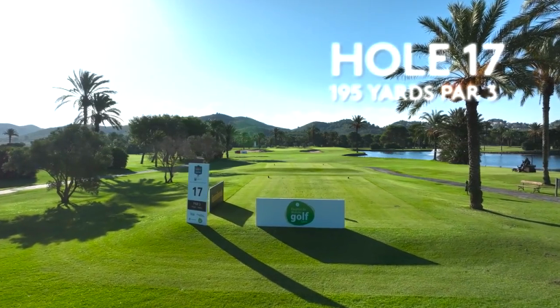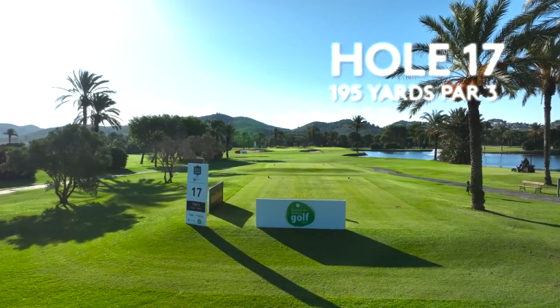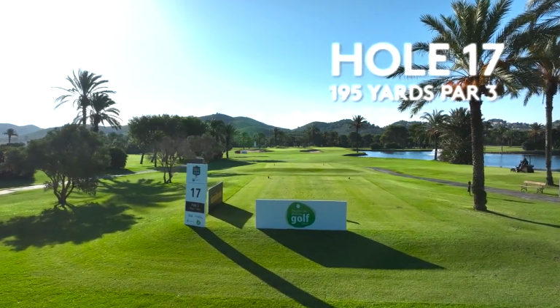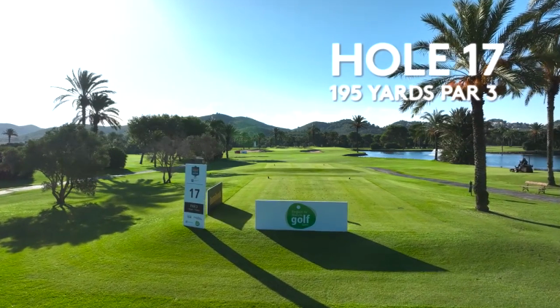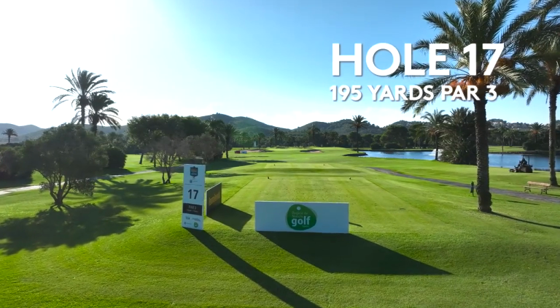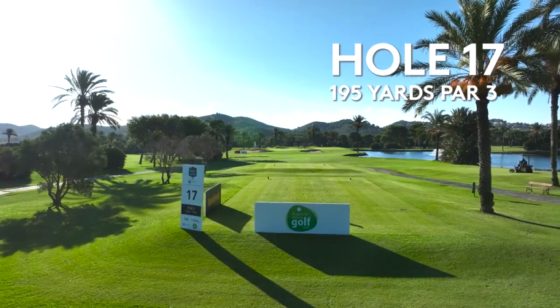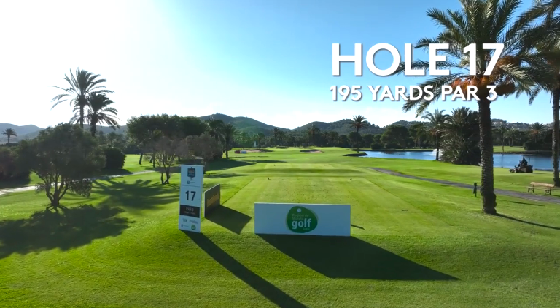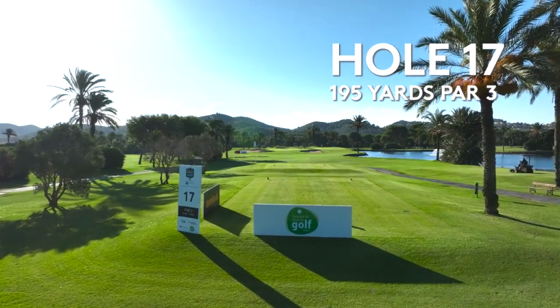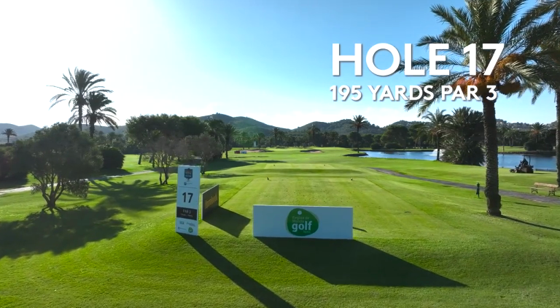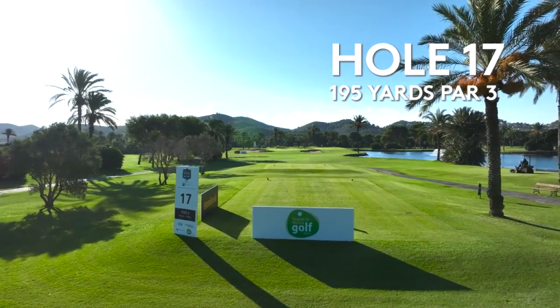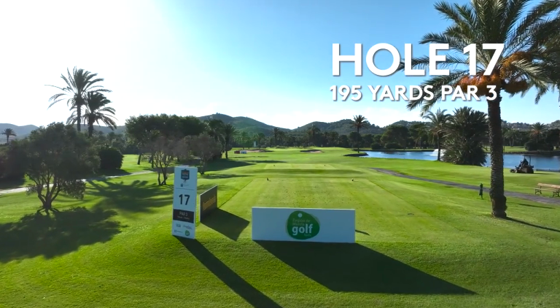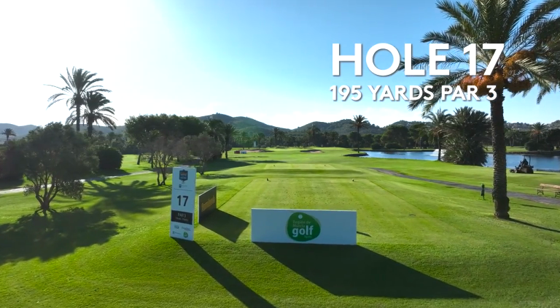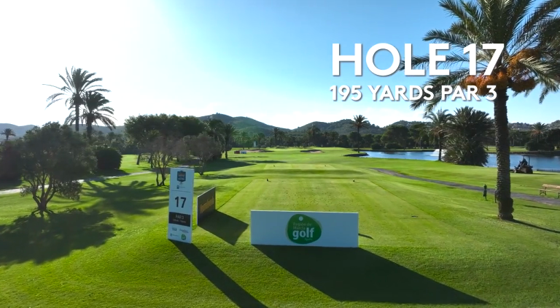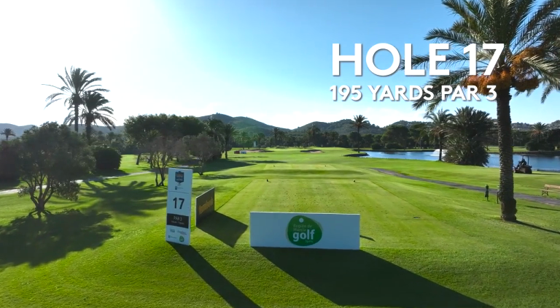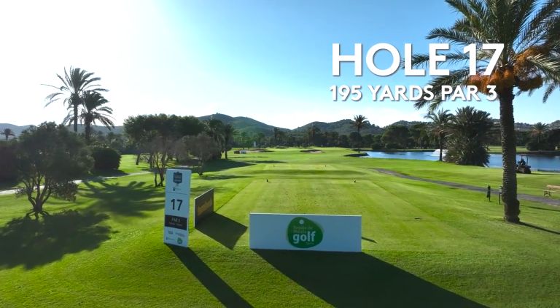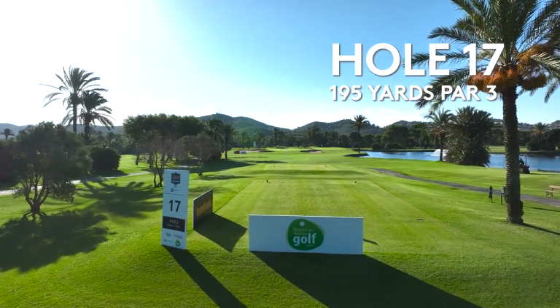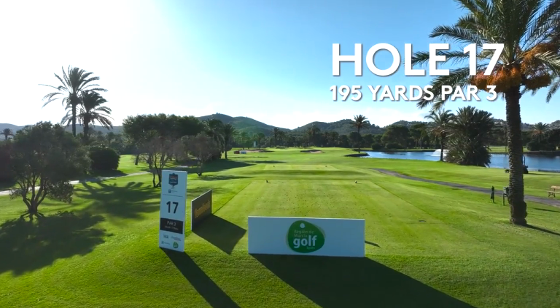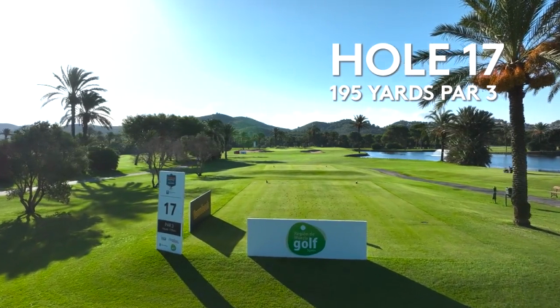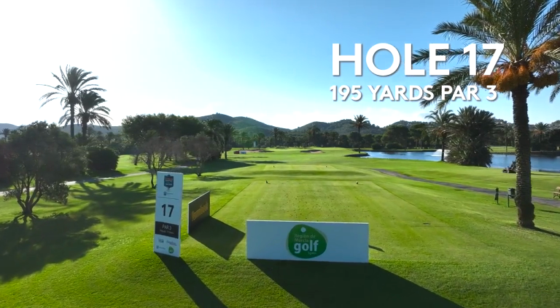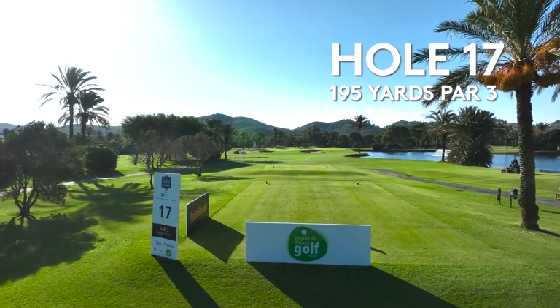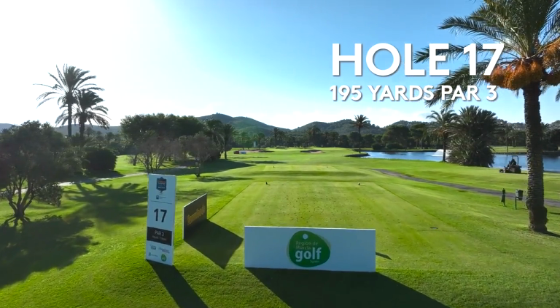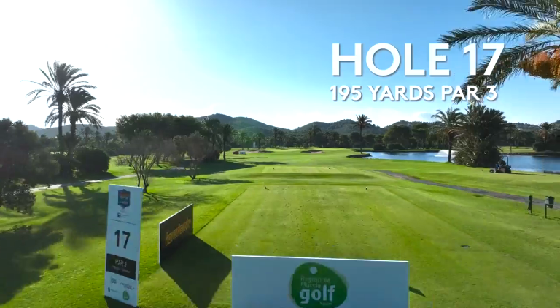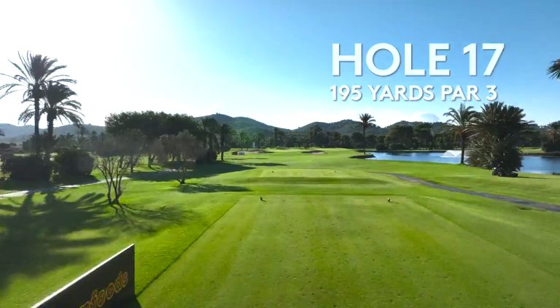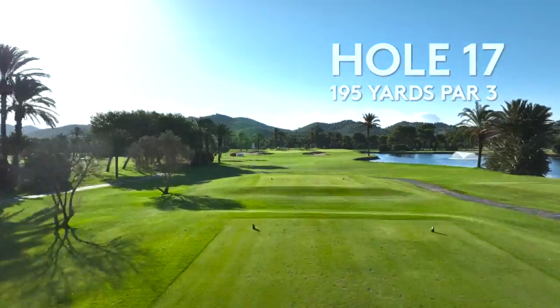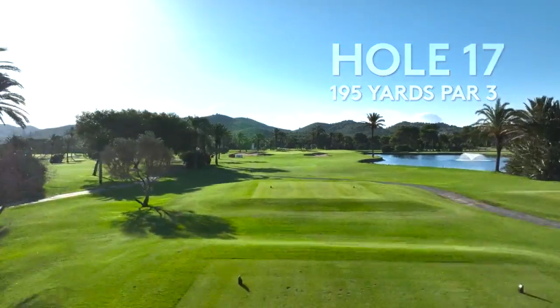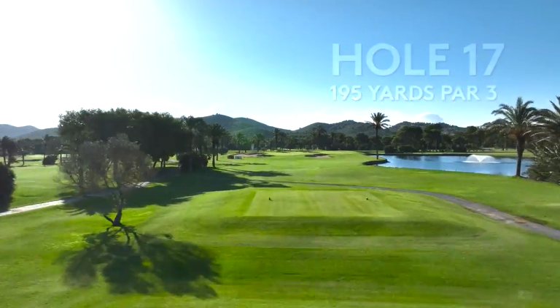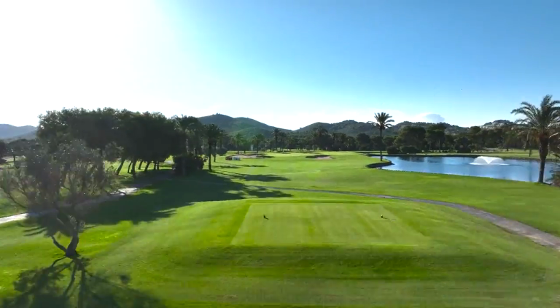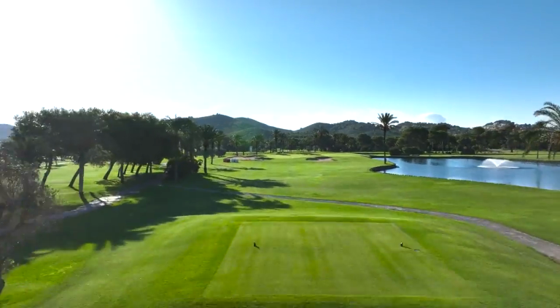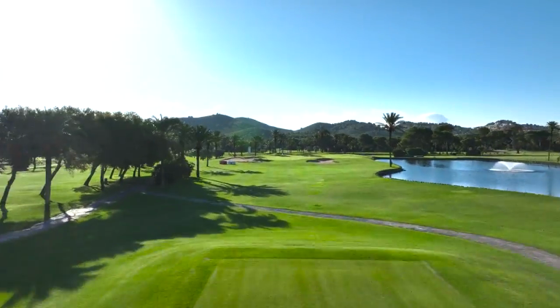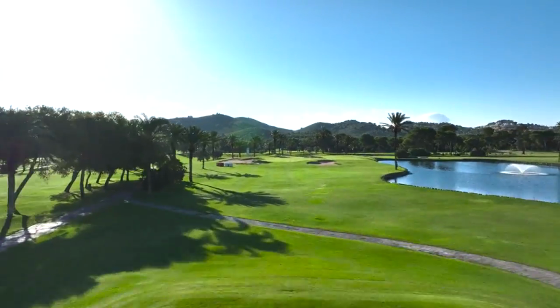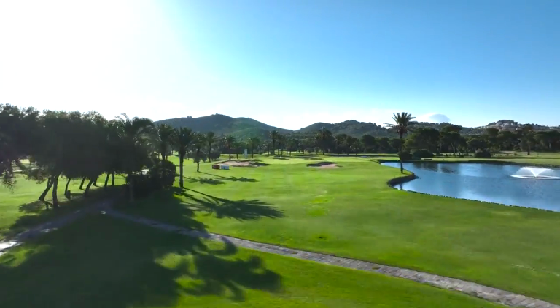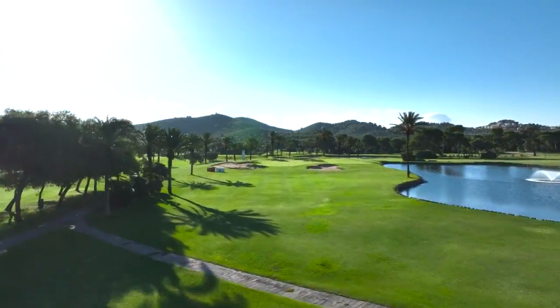17 is a very nice par 3 towards the end of the round. It's a medium to long iron.